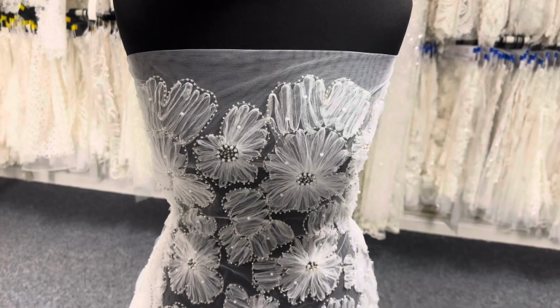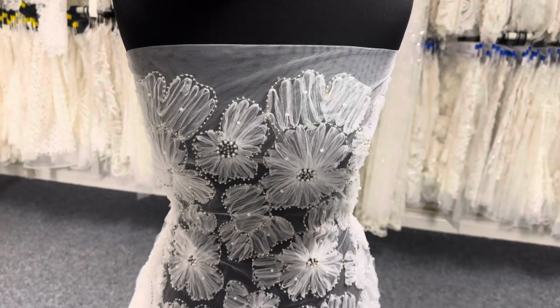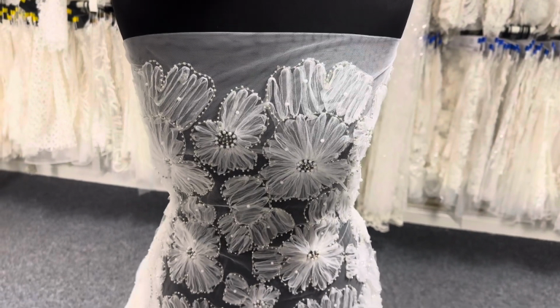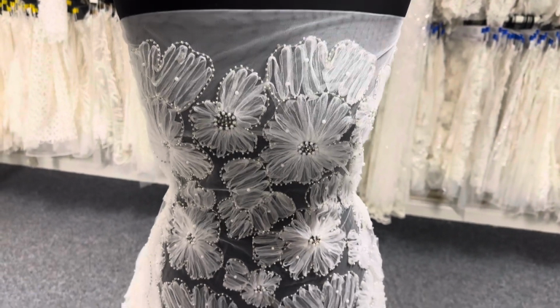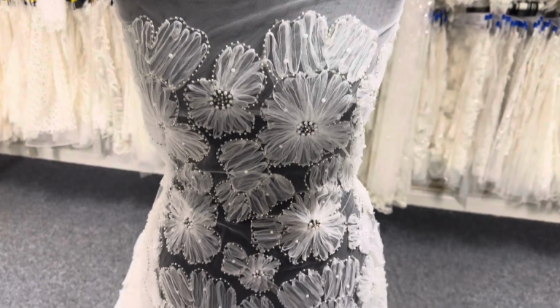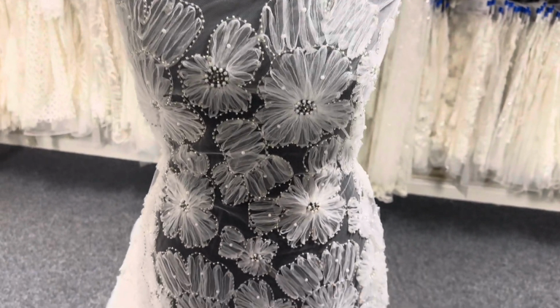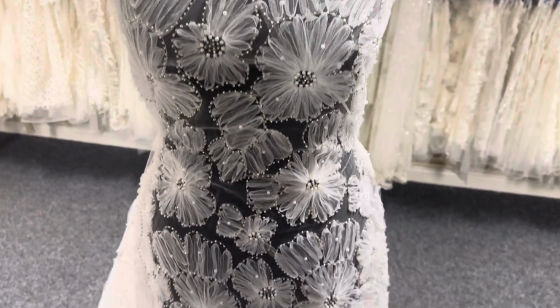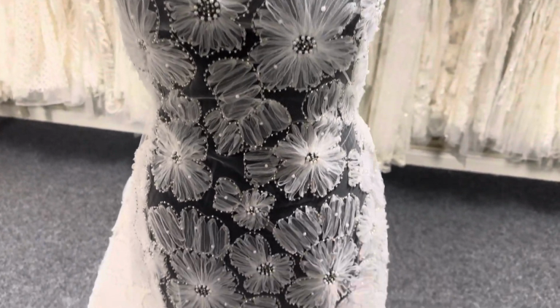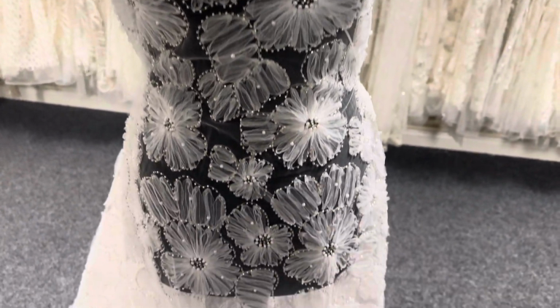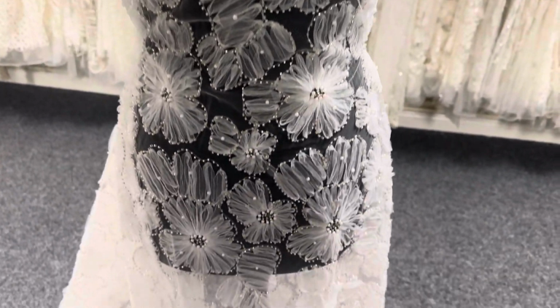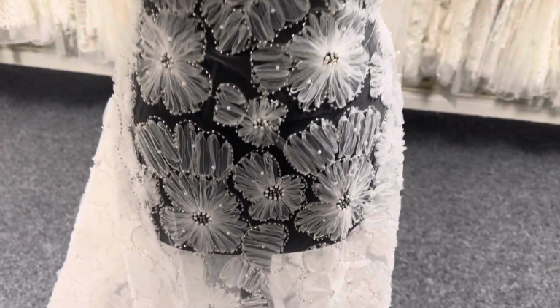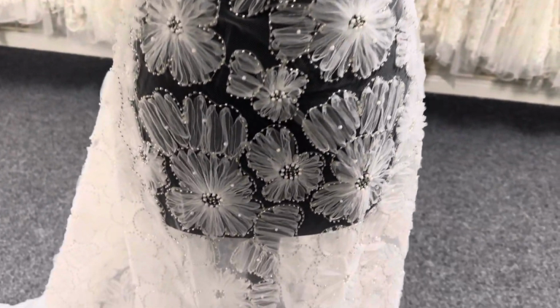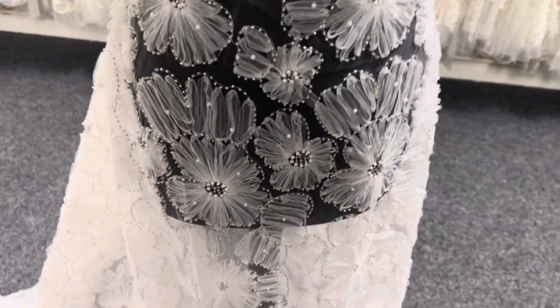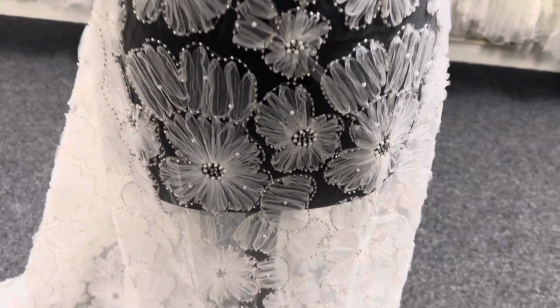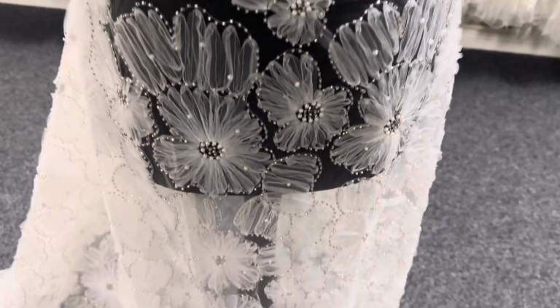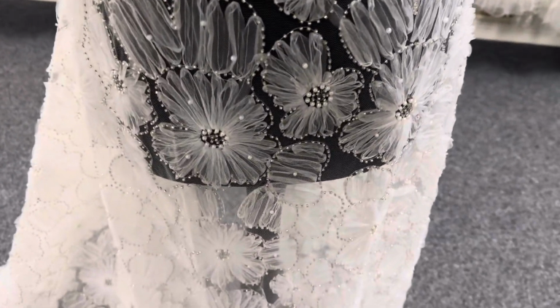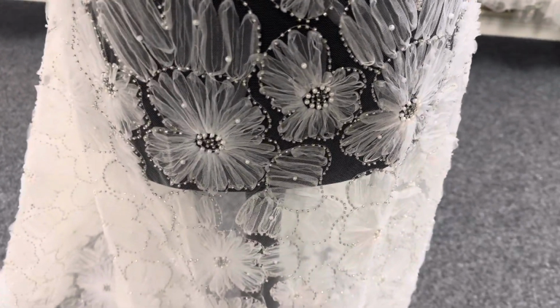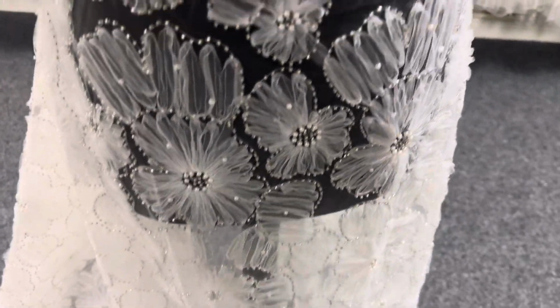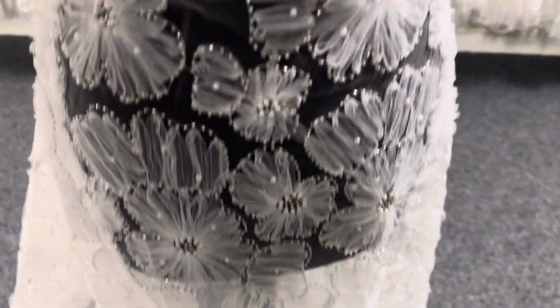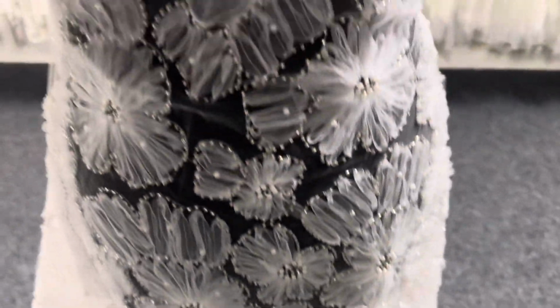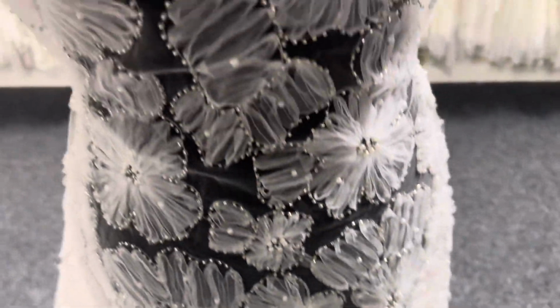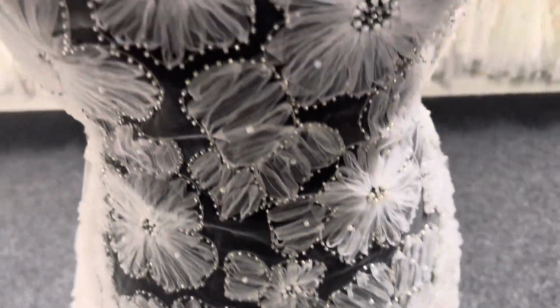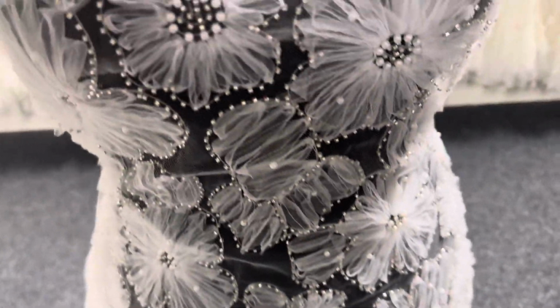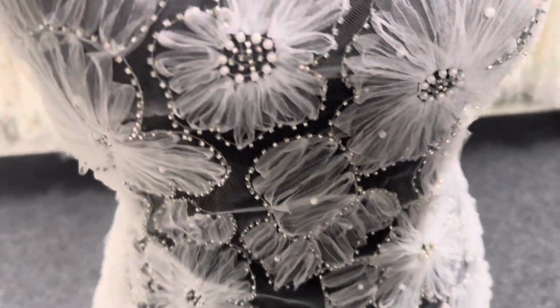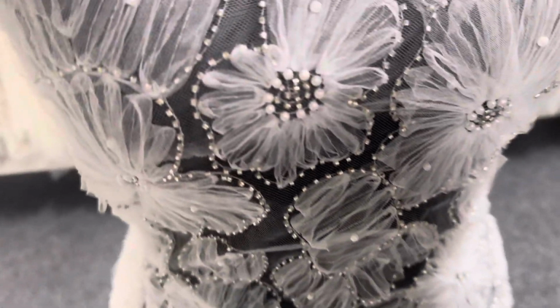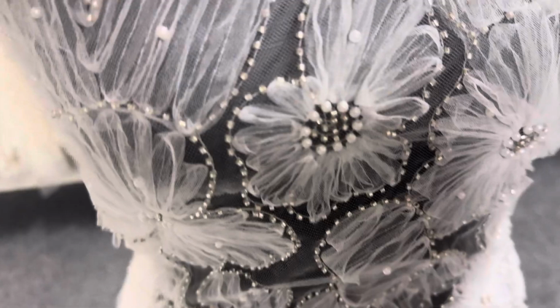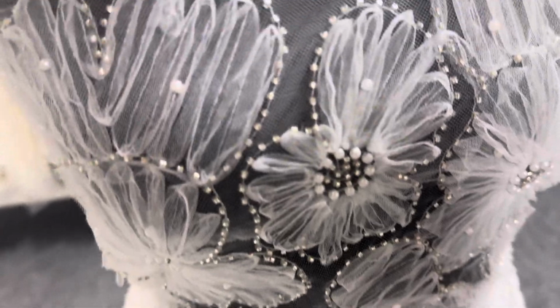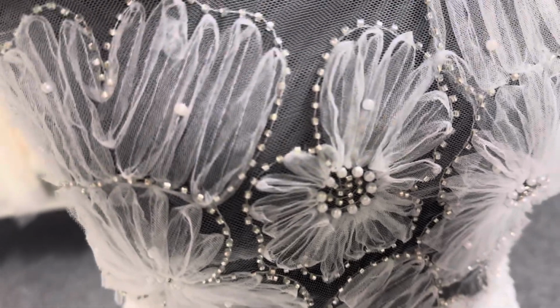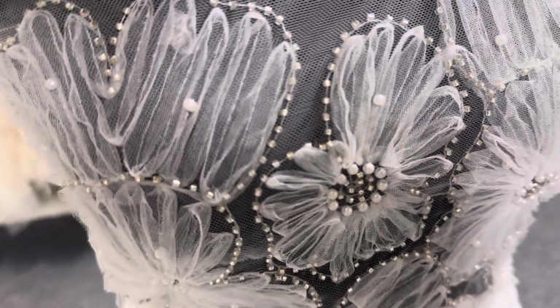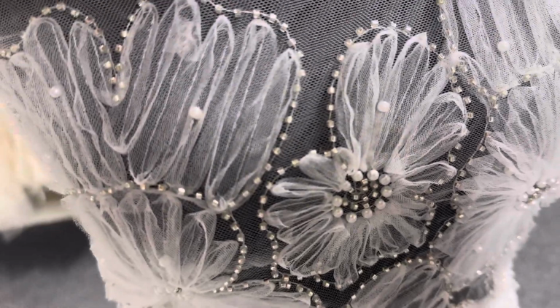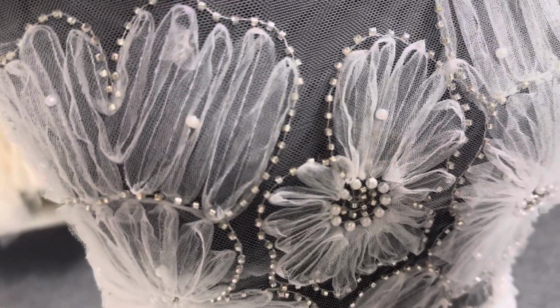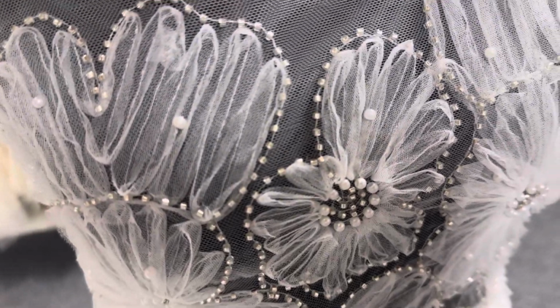Good morning from Bridal Fabrics. Today I want to tell you about a new lace design called Godiva.